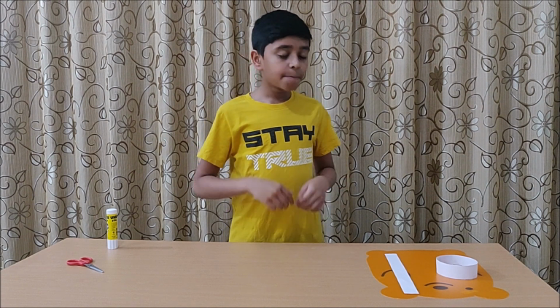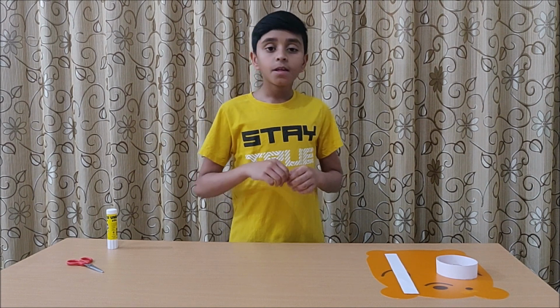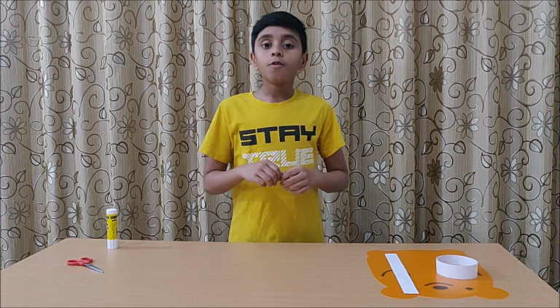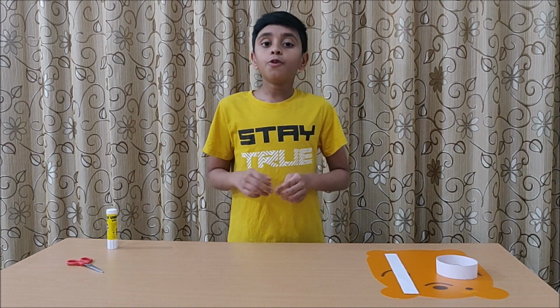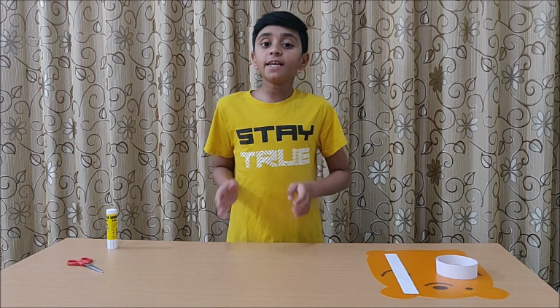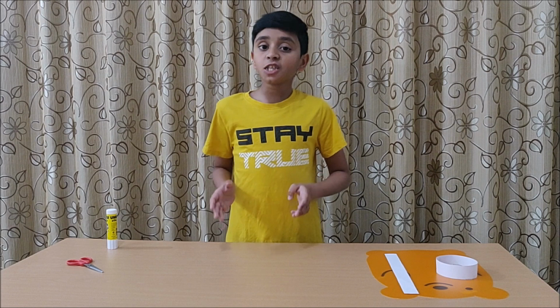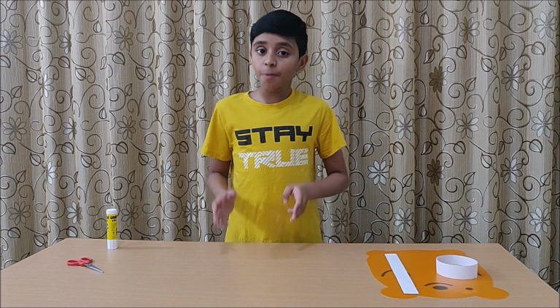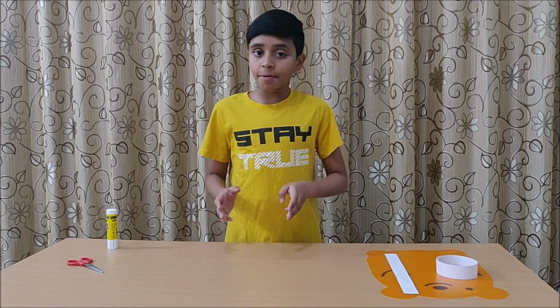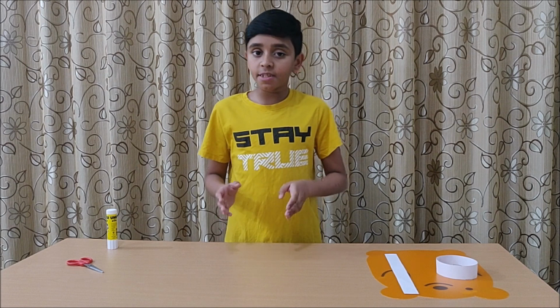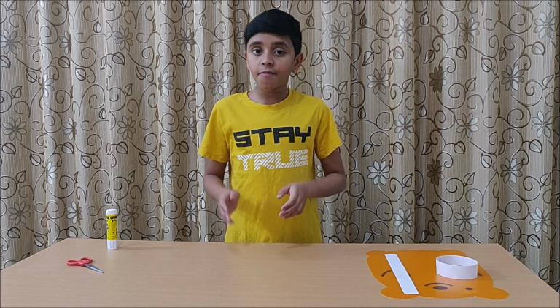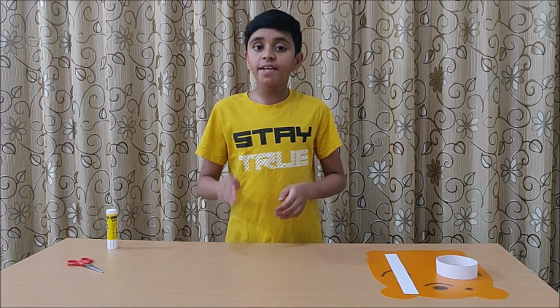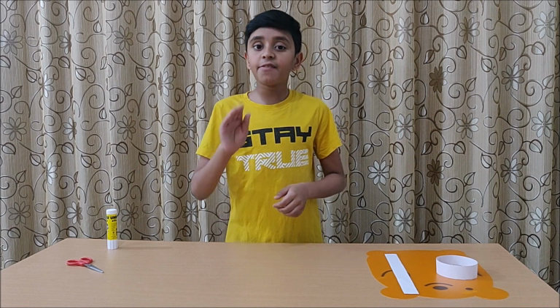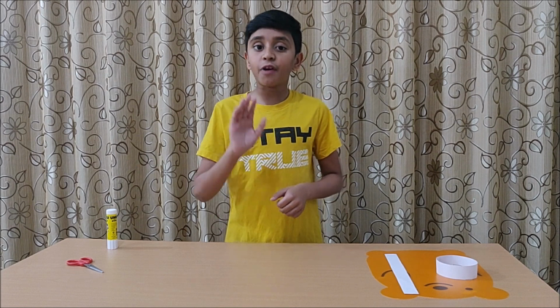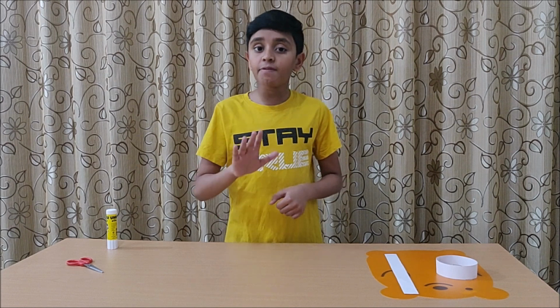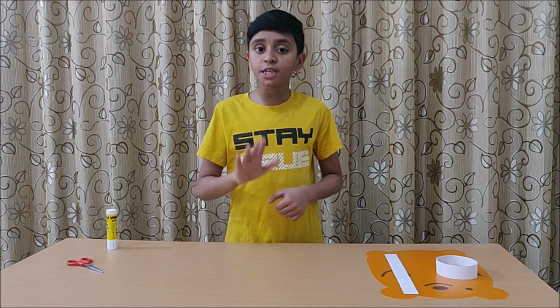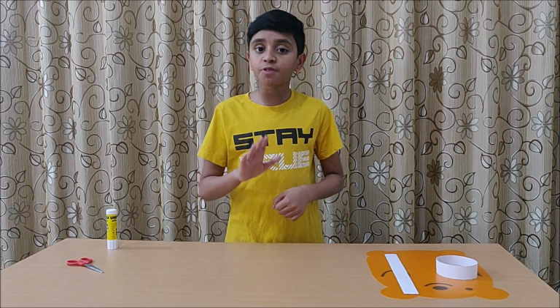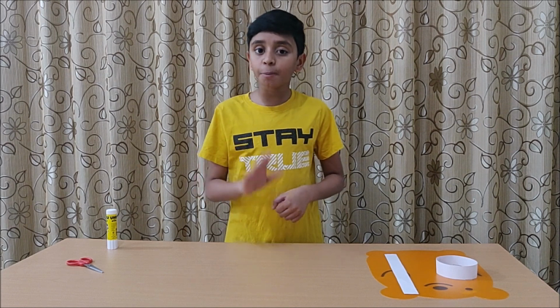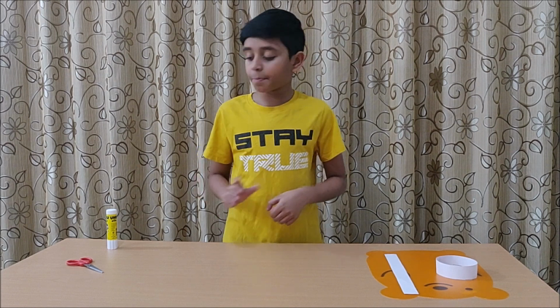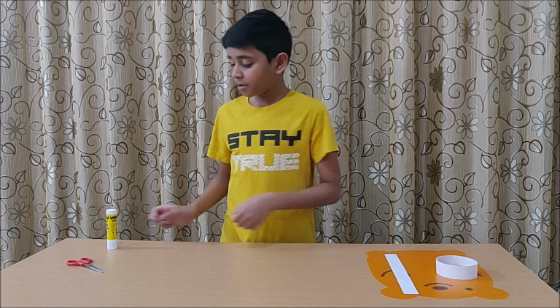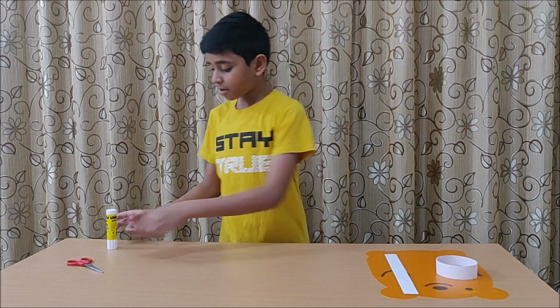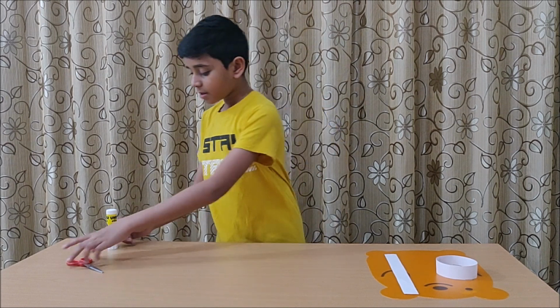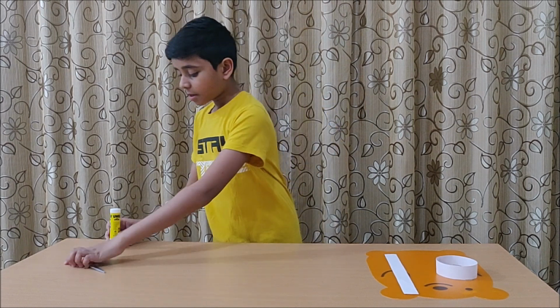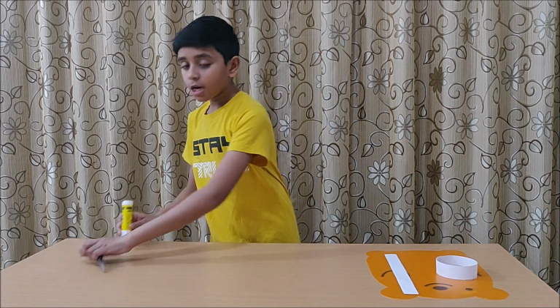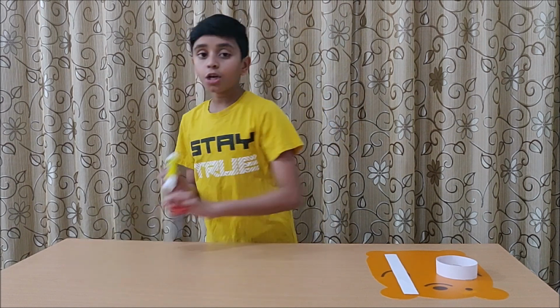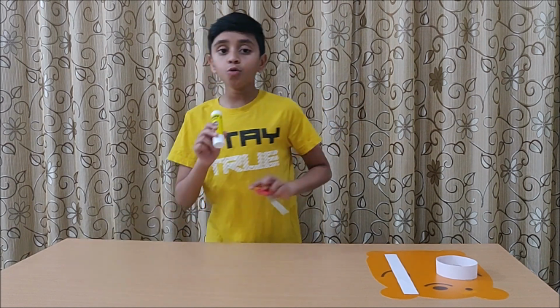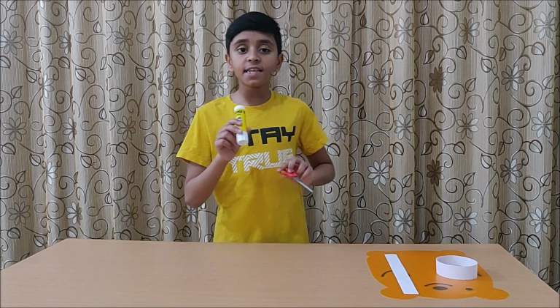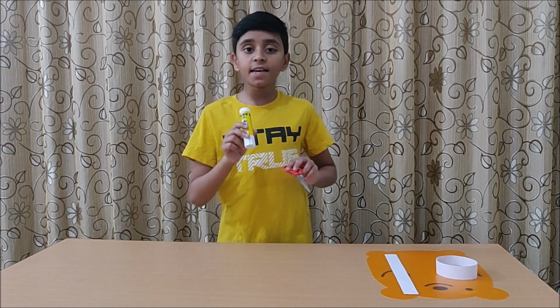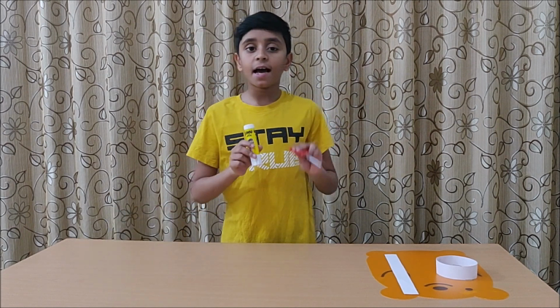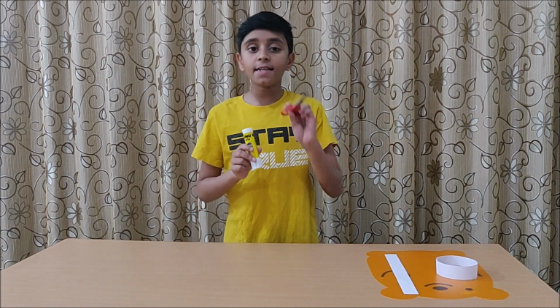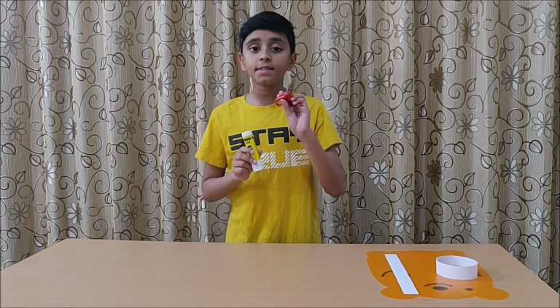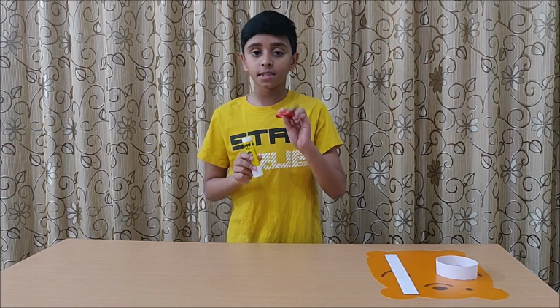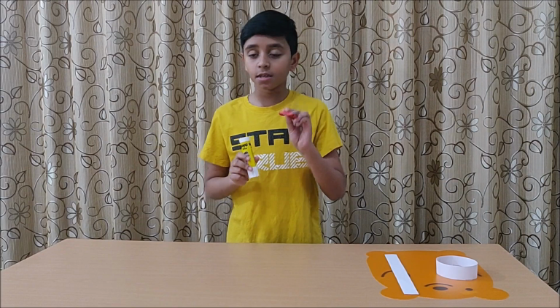For these experiments, we need 5 strips of paper, a glue stick and scissors.